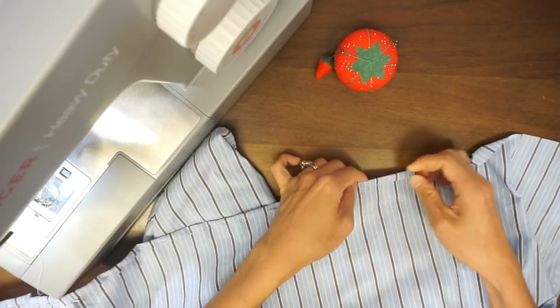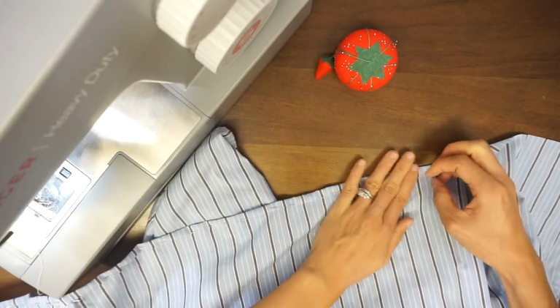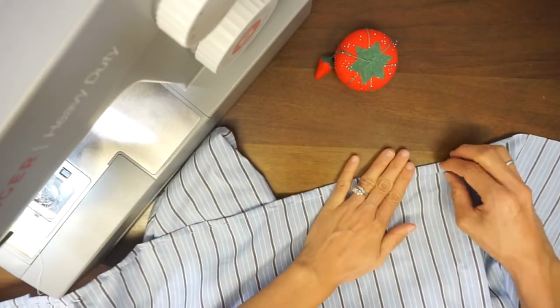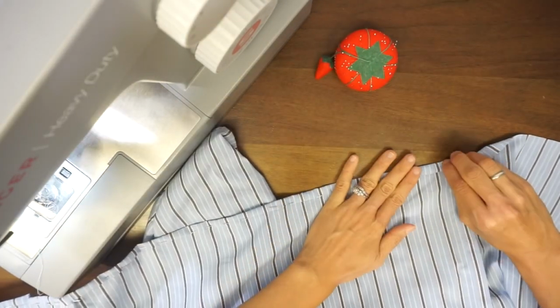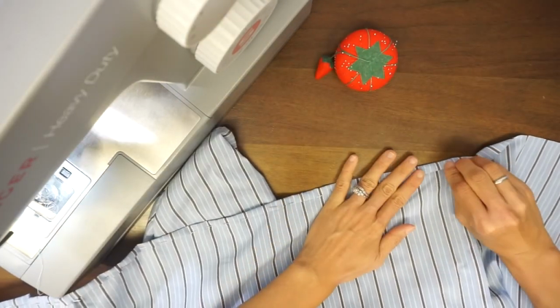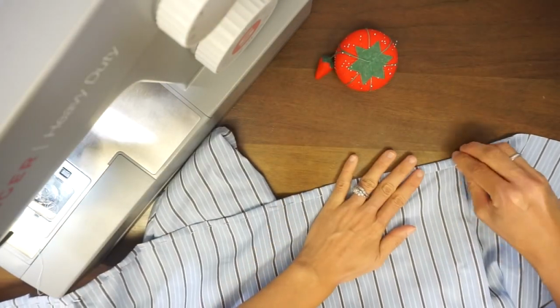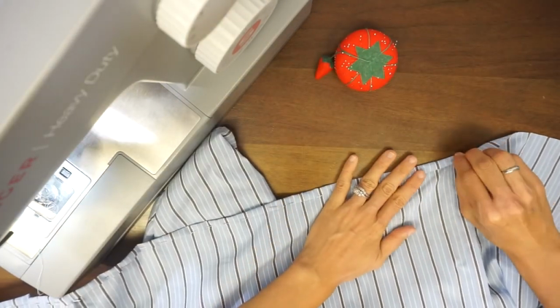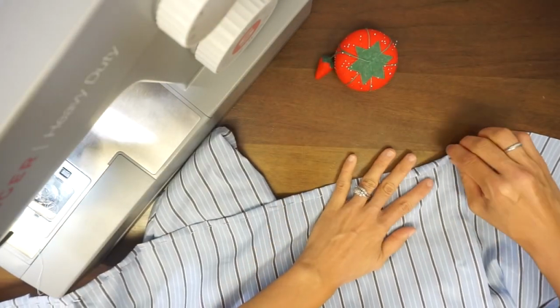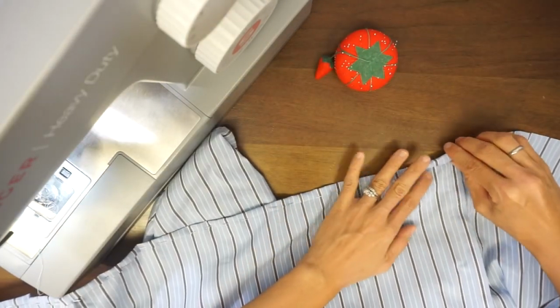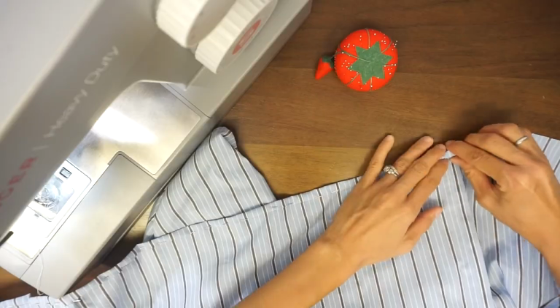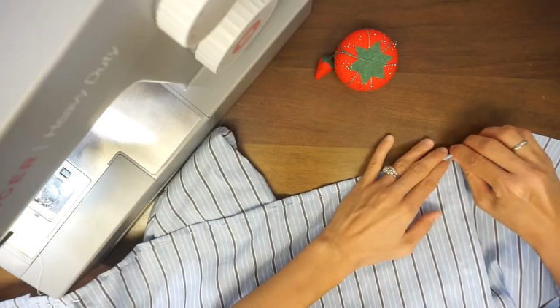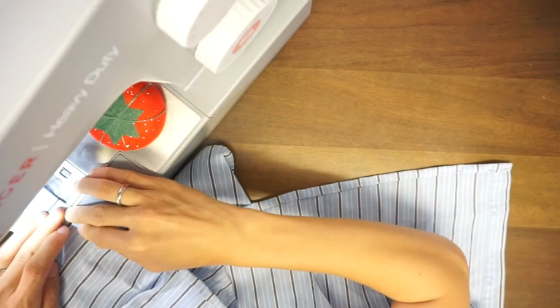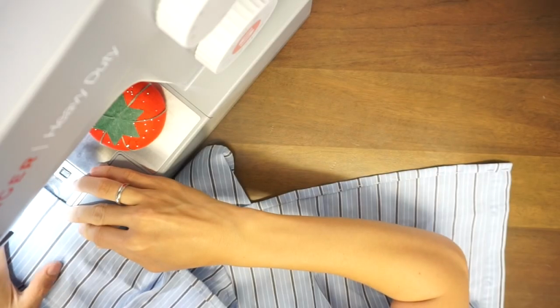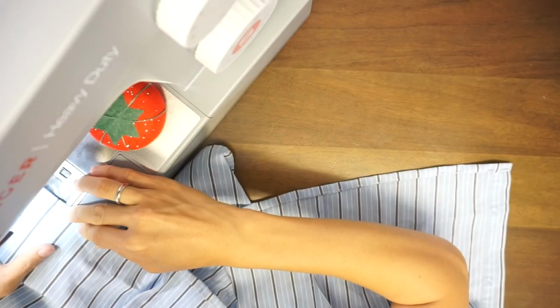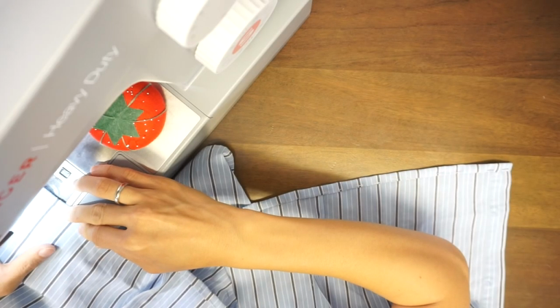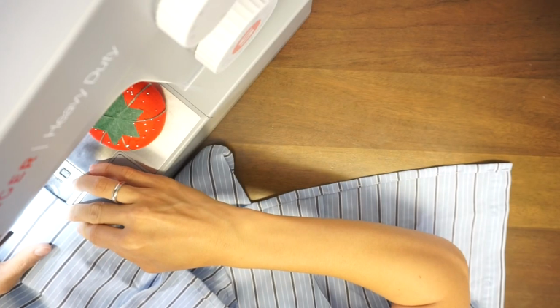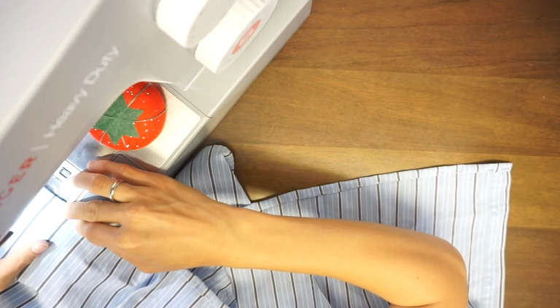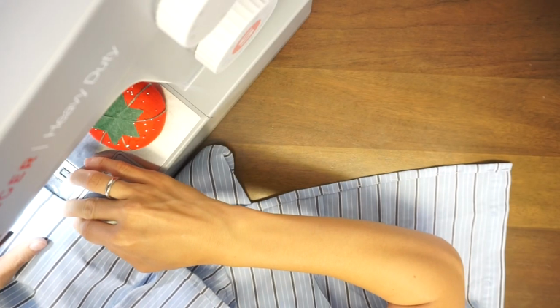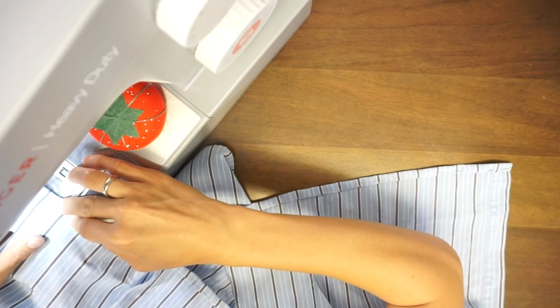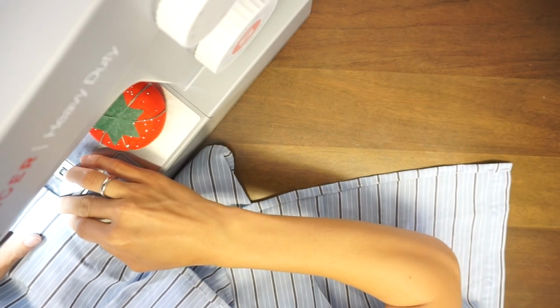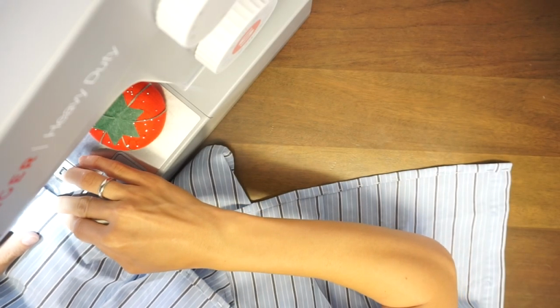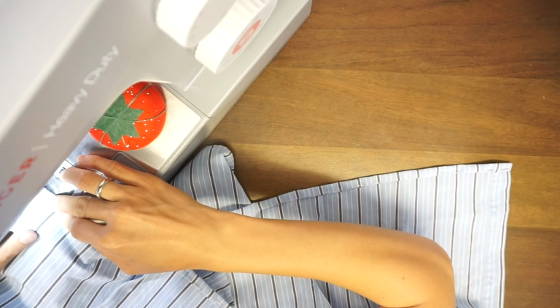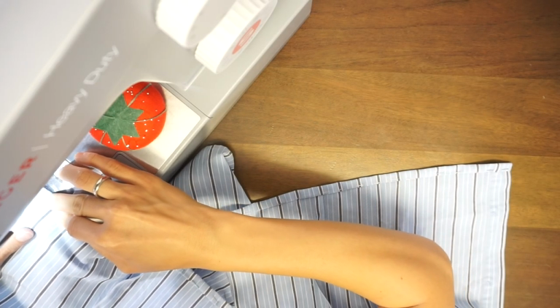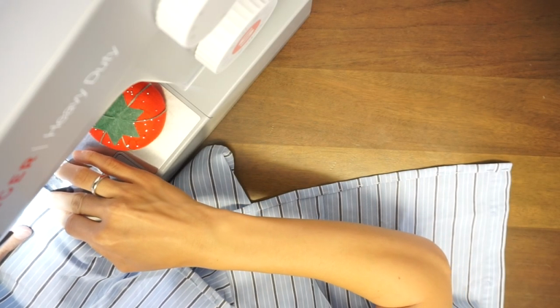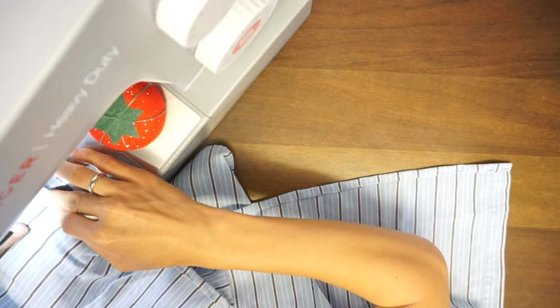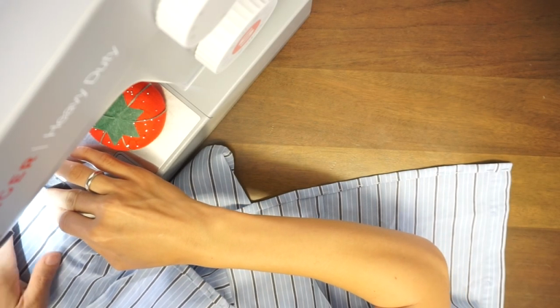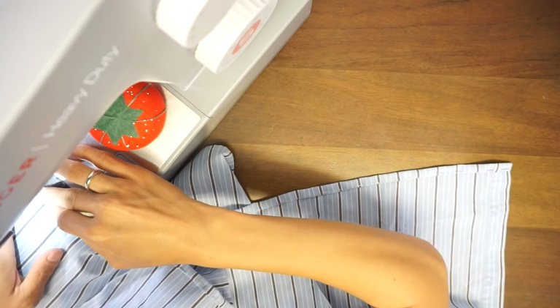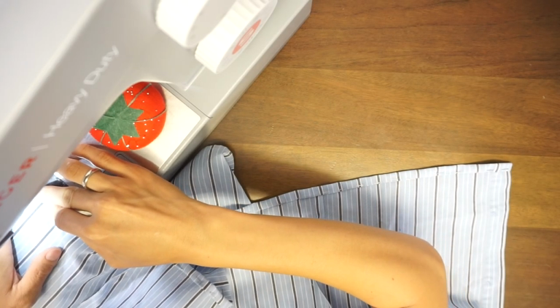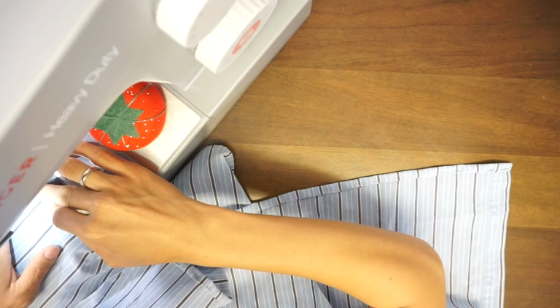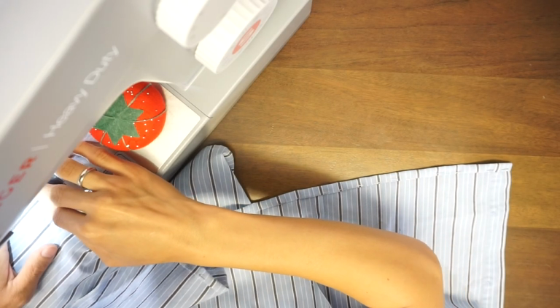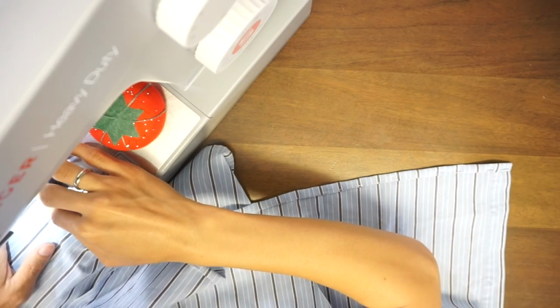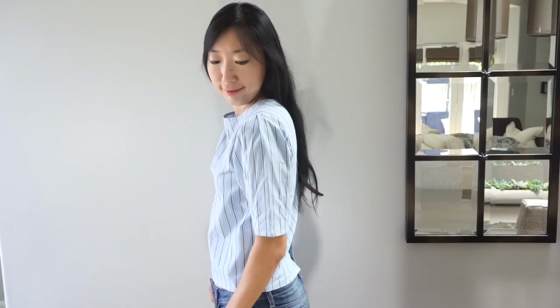Double fold the hem 1/4 inch, pin to secure, and edge topstitch along the hem to finish cleanly.